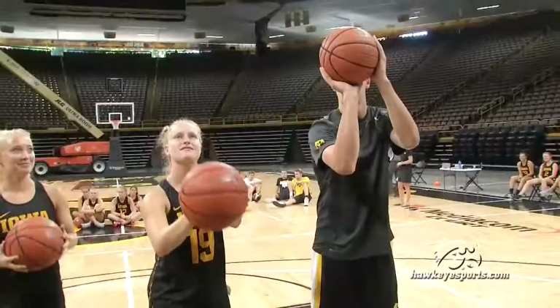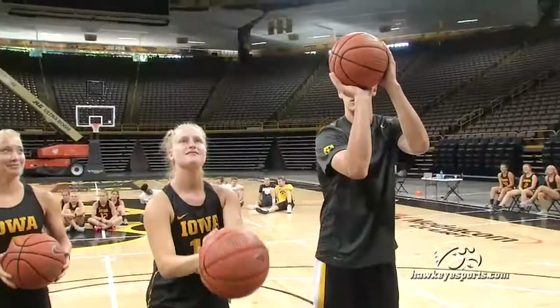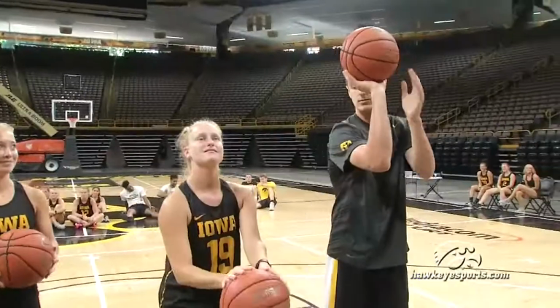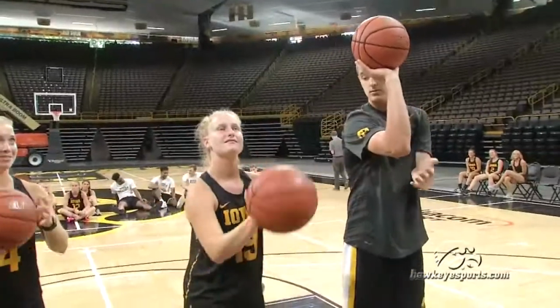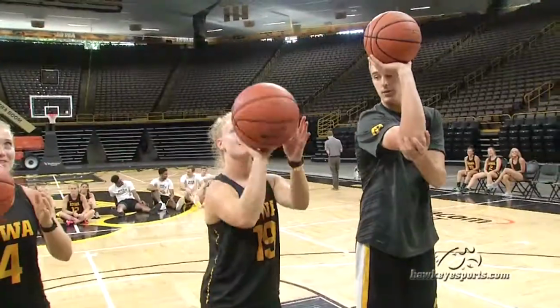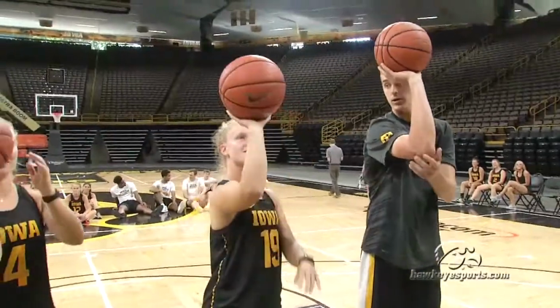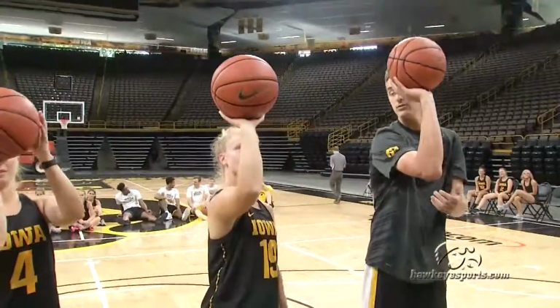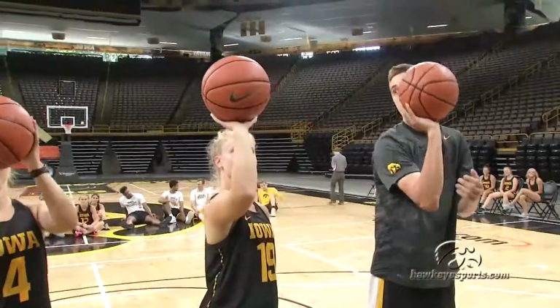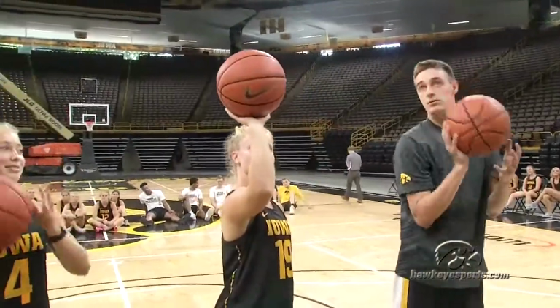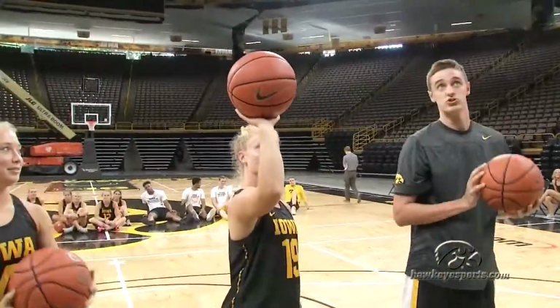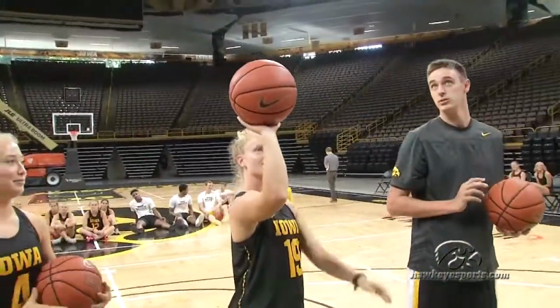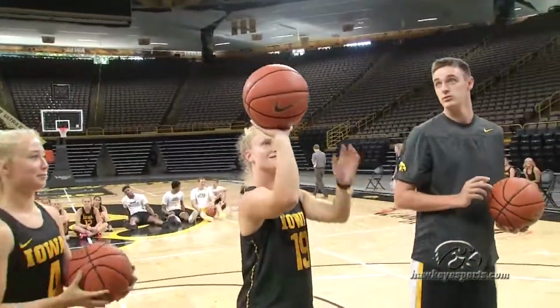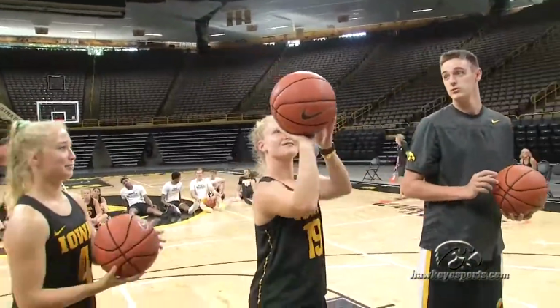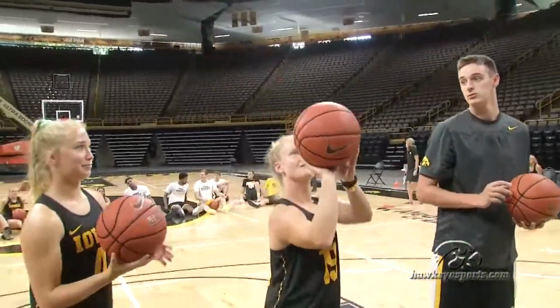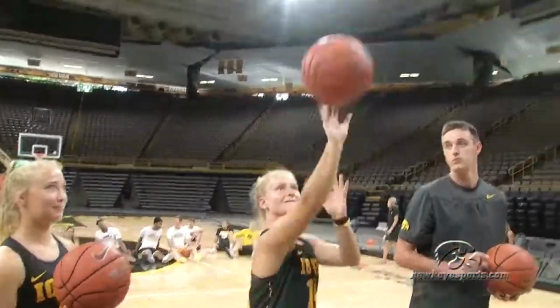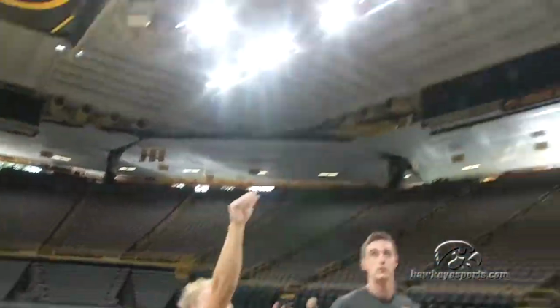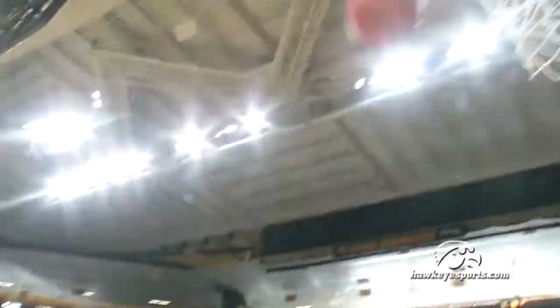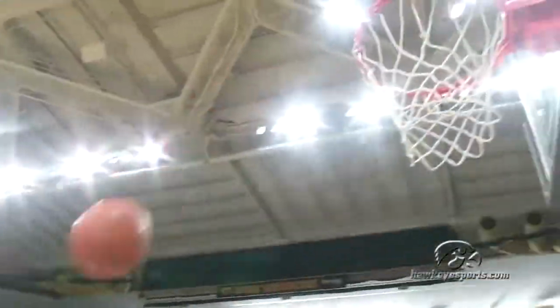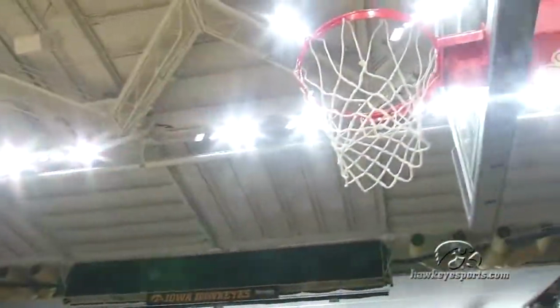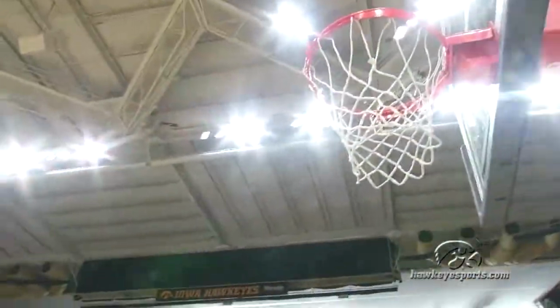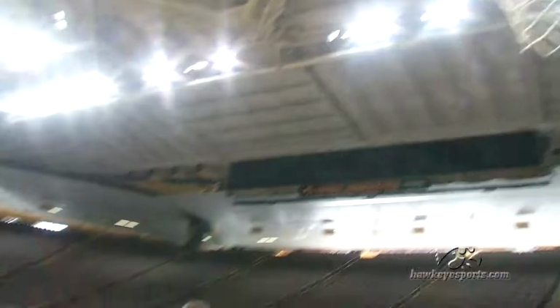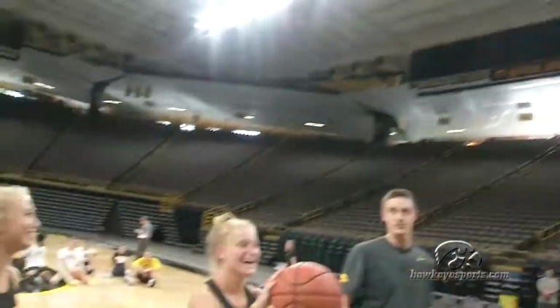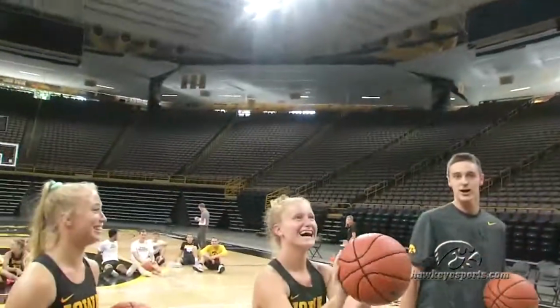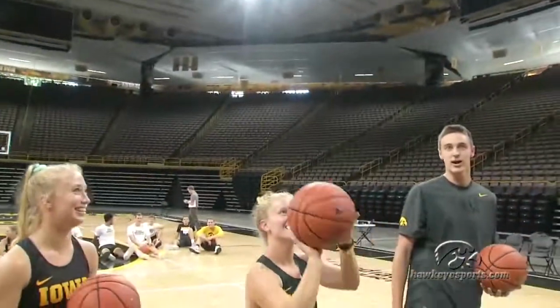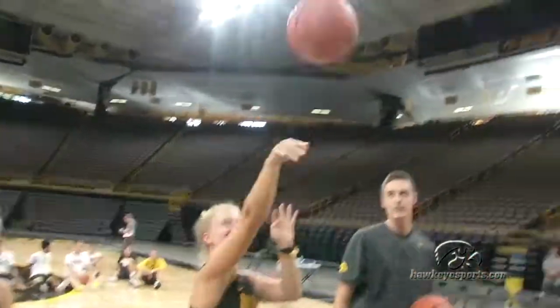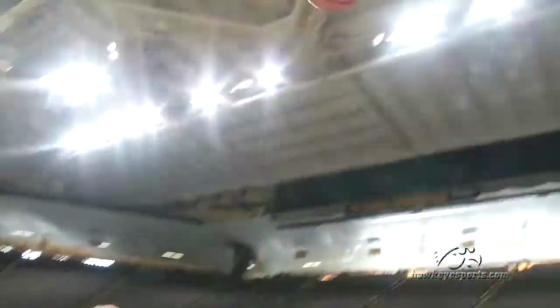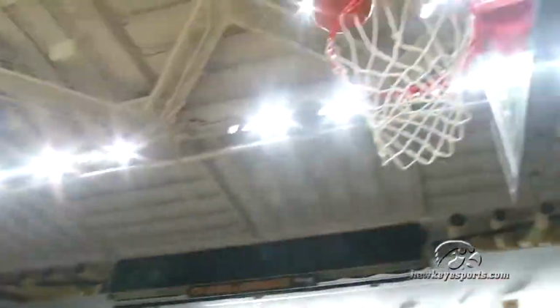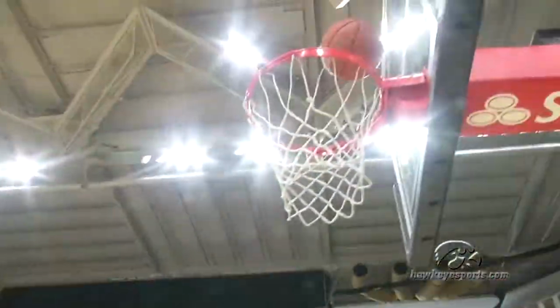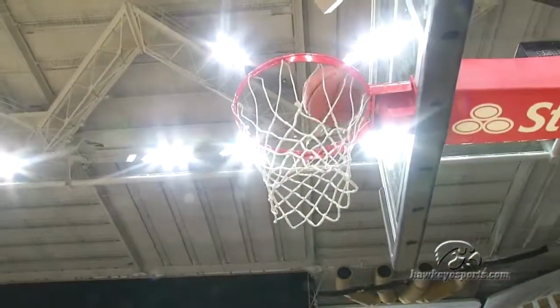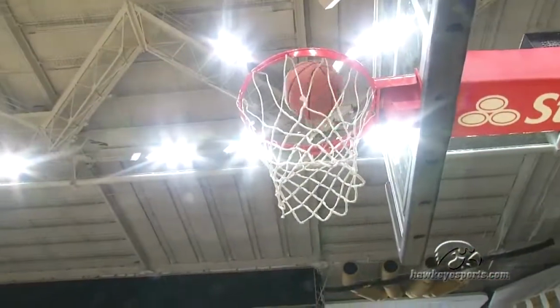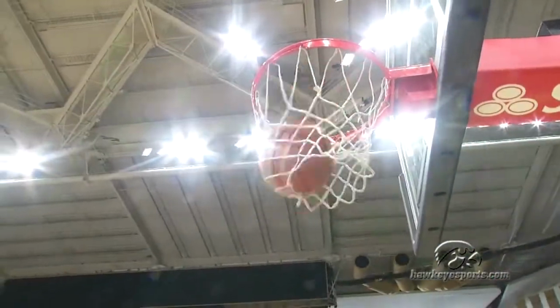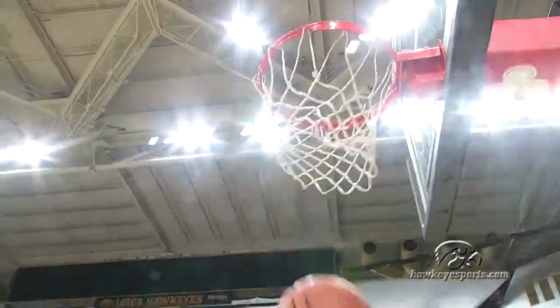Elbow in — just shoot it. Aim higher. All right, you got it. There it is, there we go!